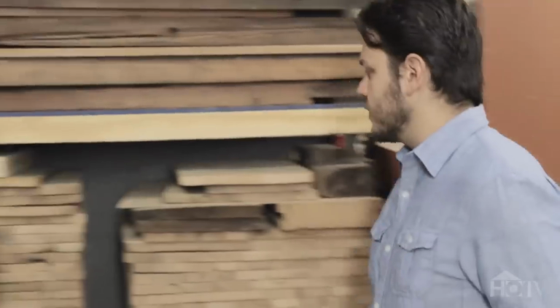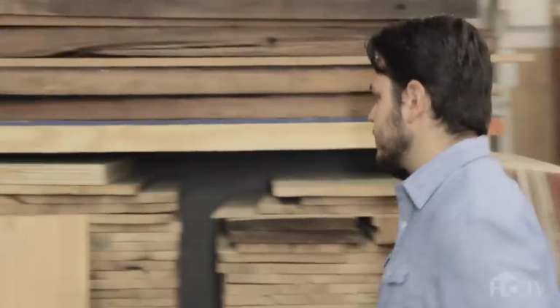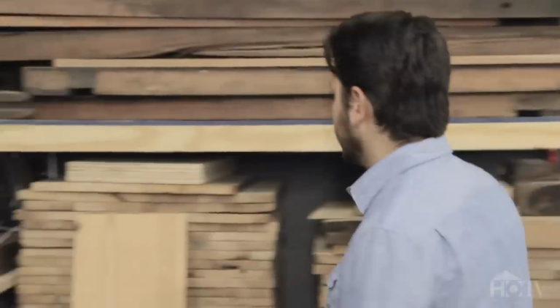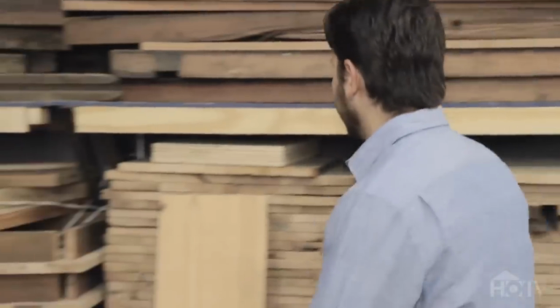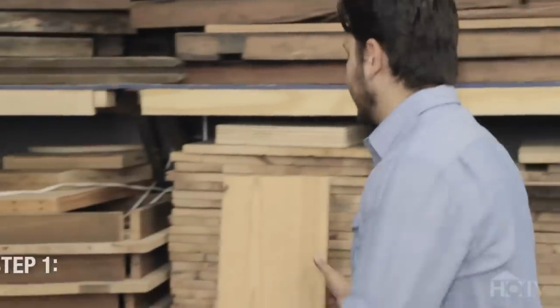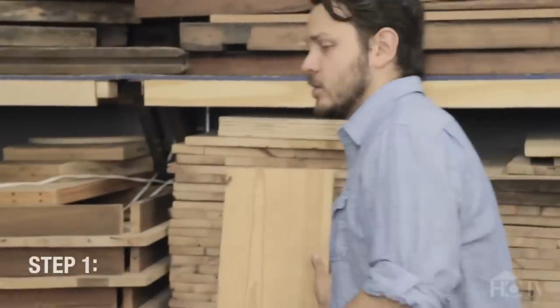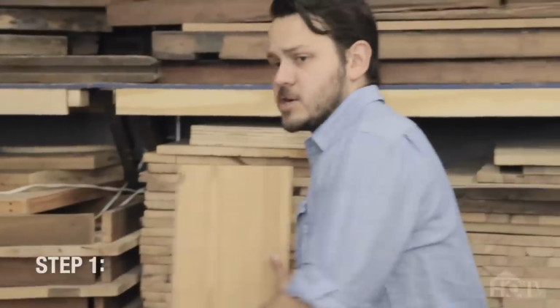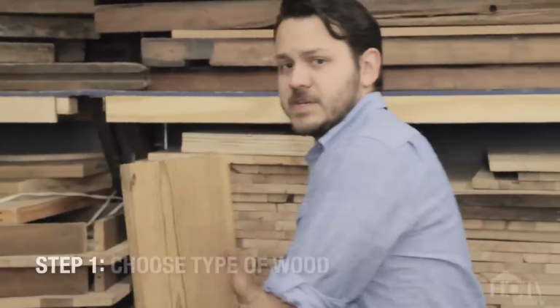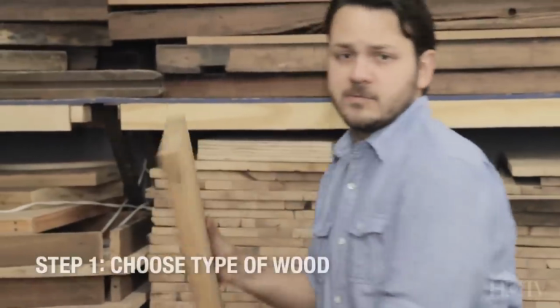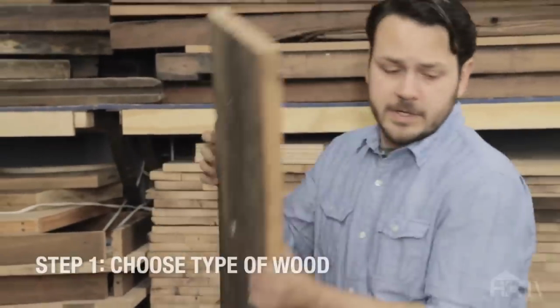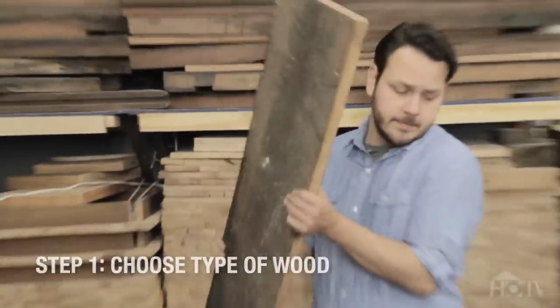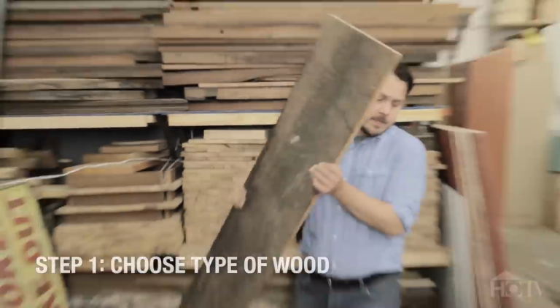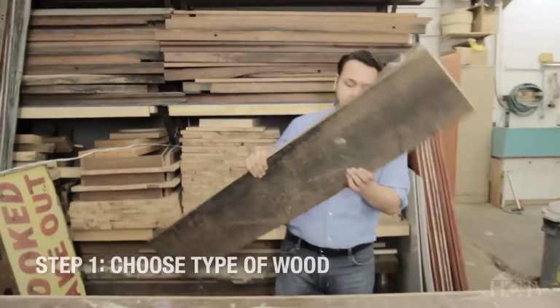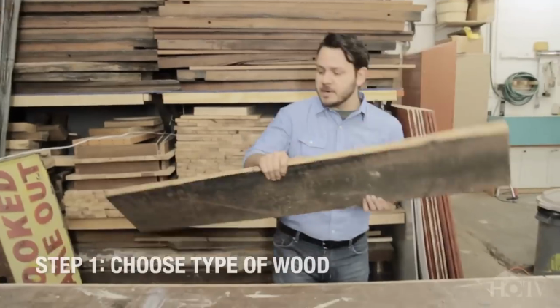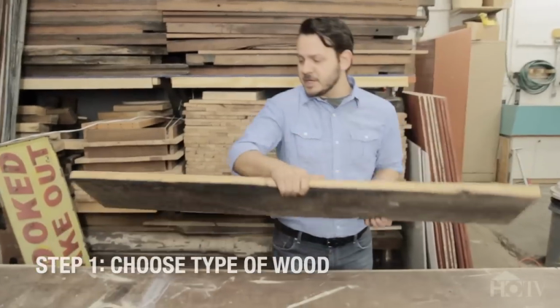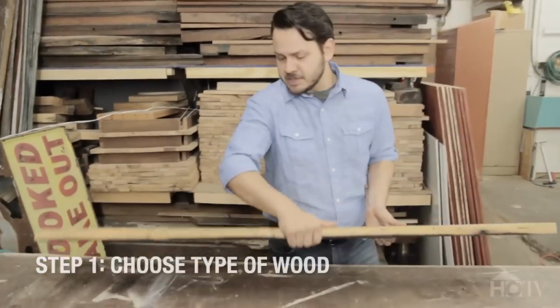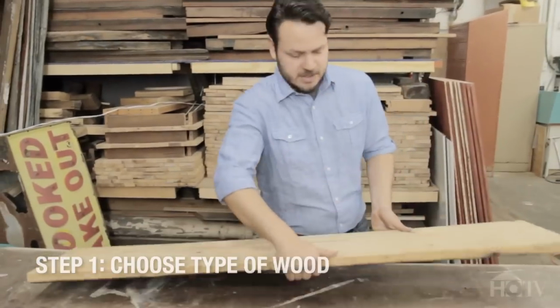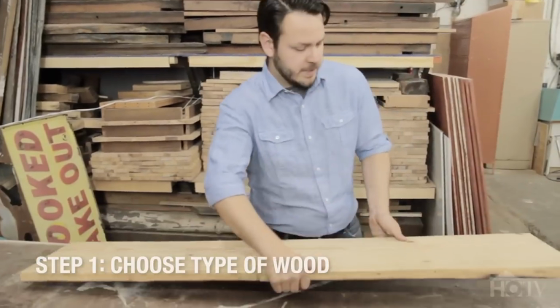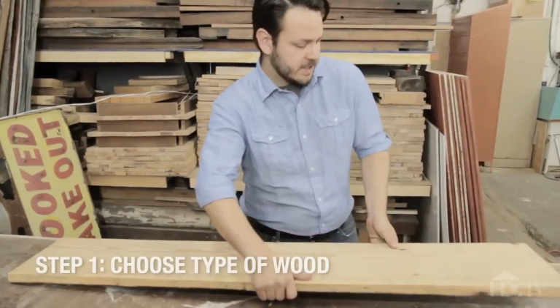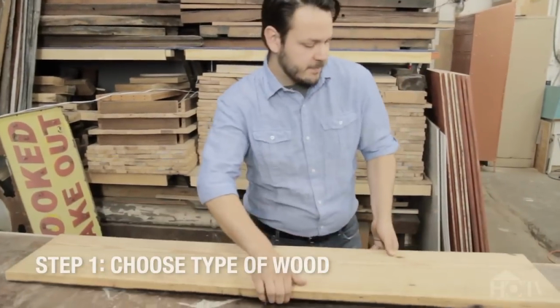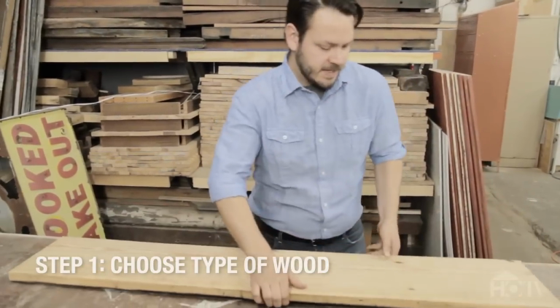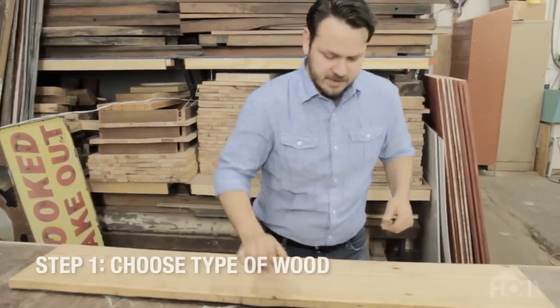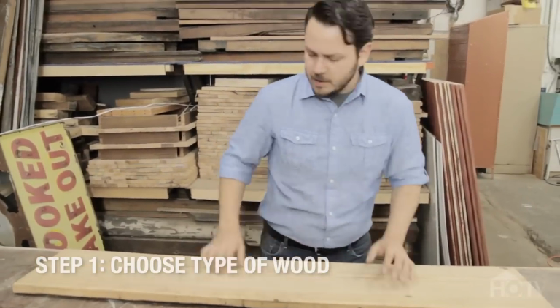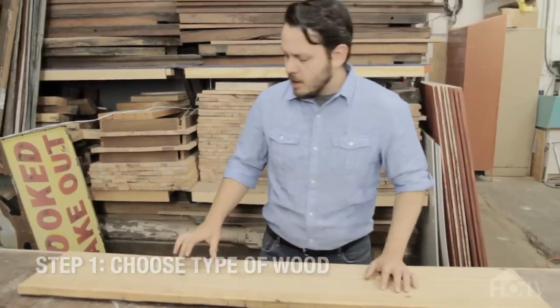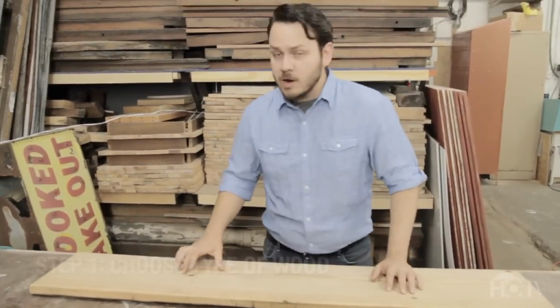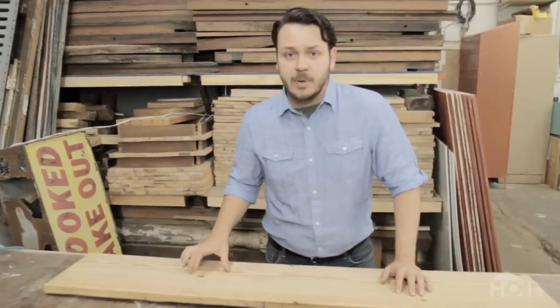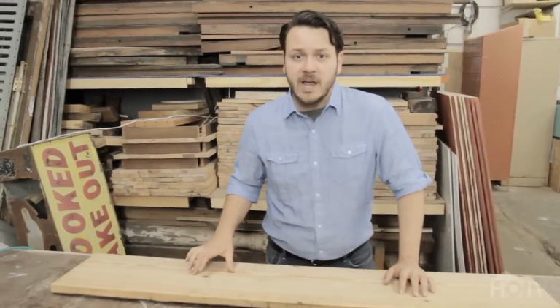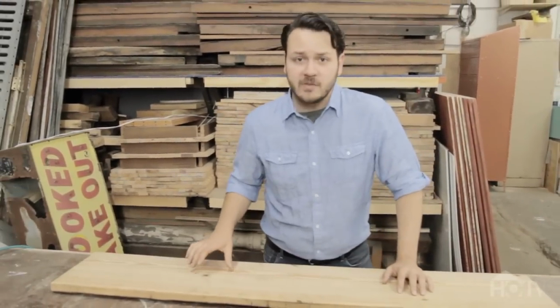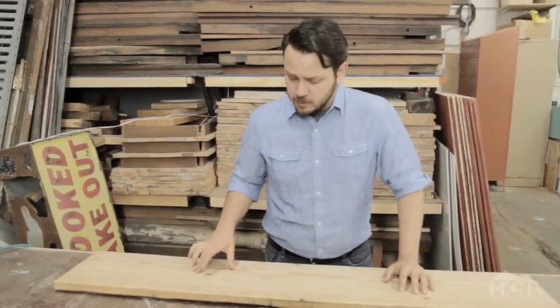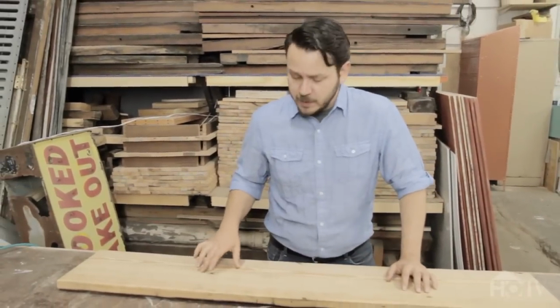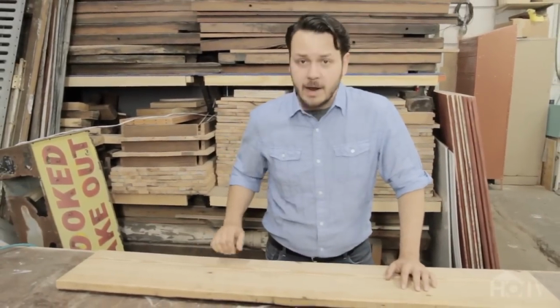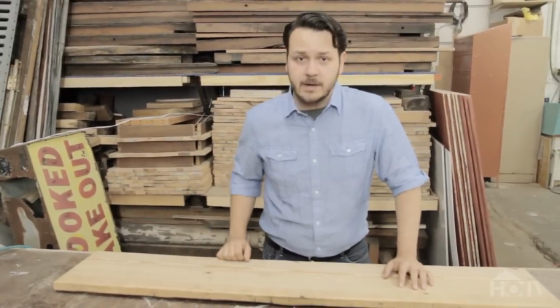First, you're going to want to find a large piece of wood. I'm going to be using this reclaimed piece of heart pine from an old warehouse.